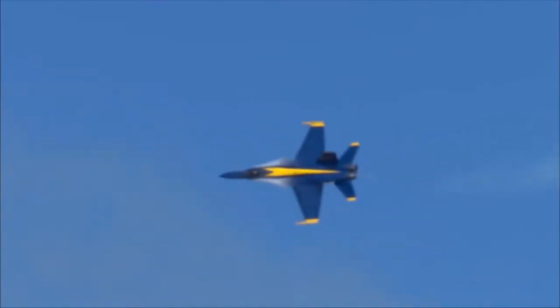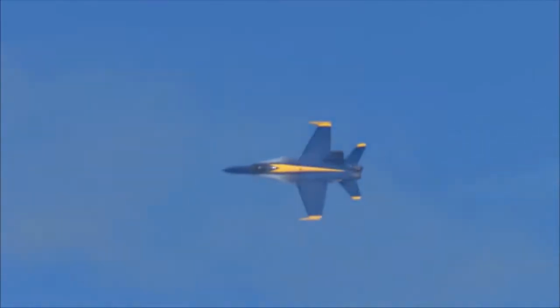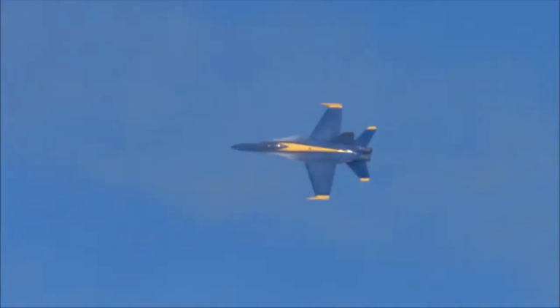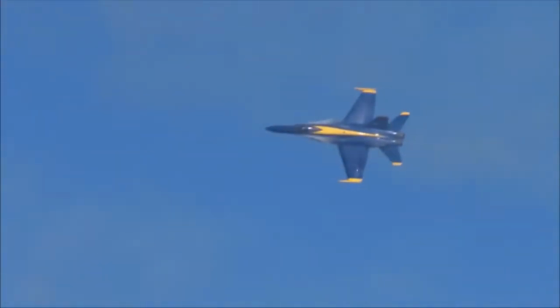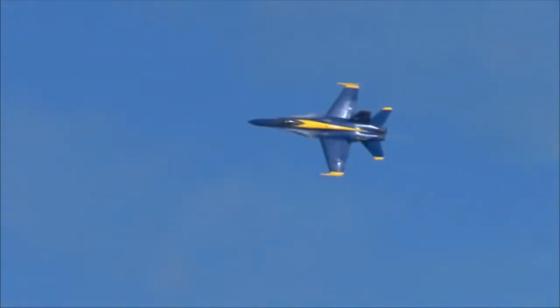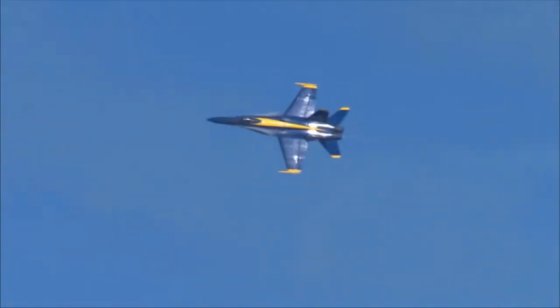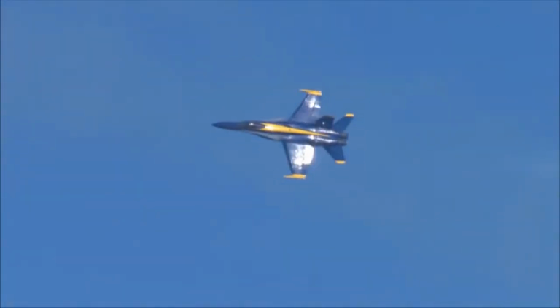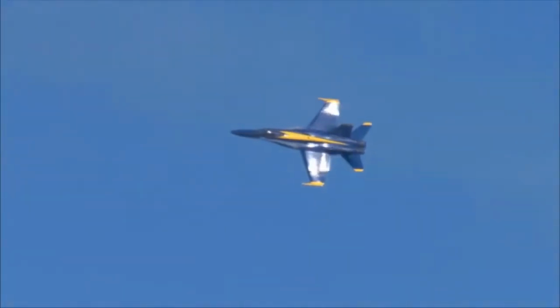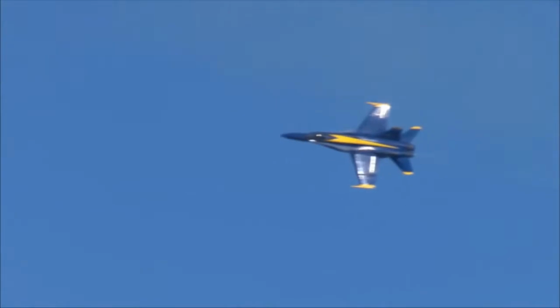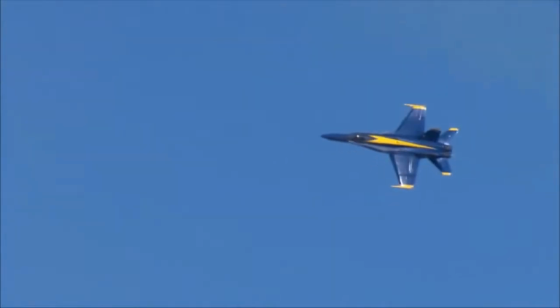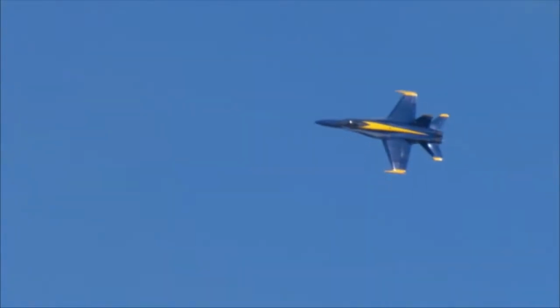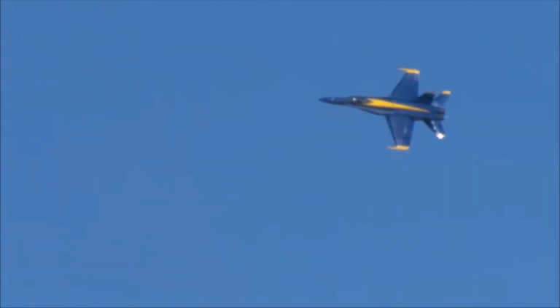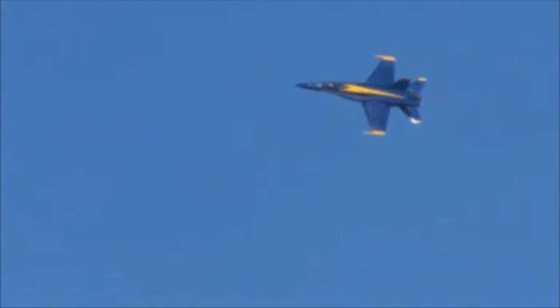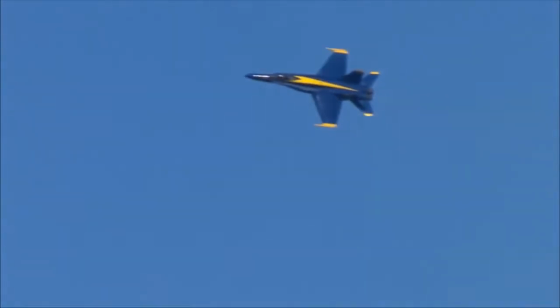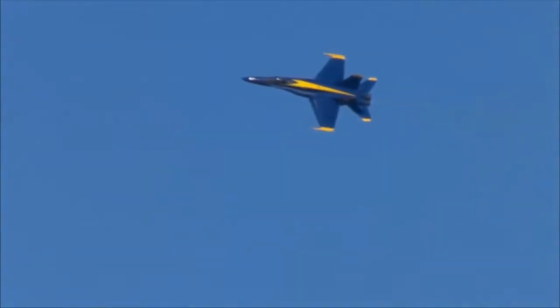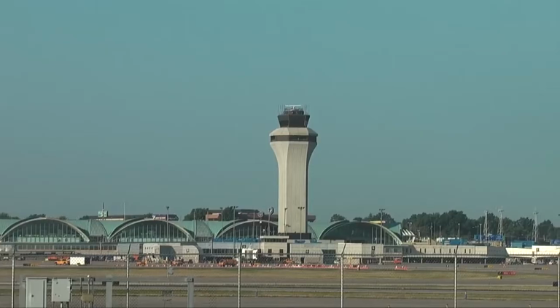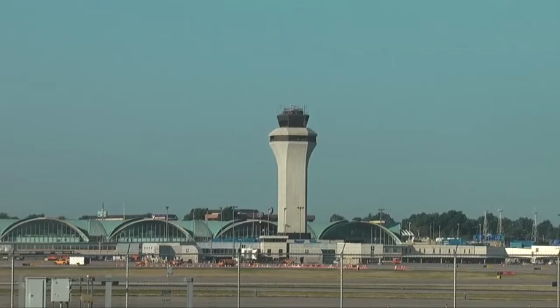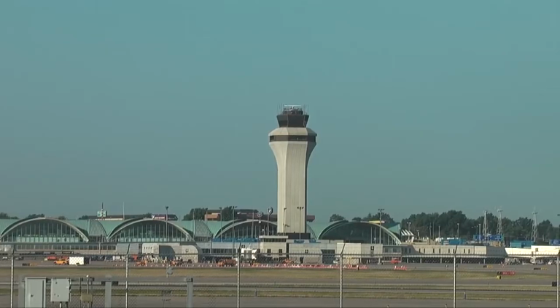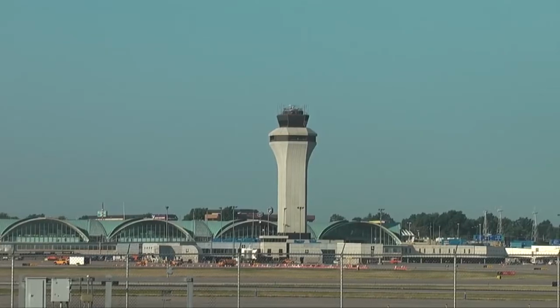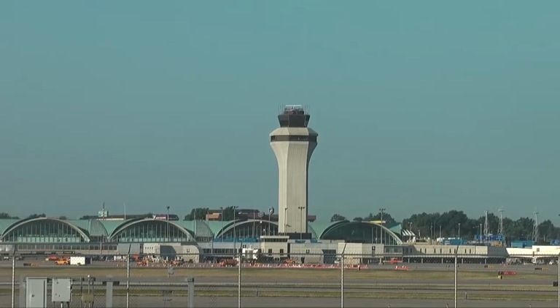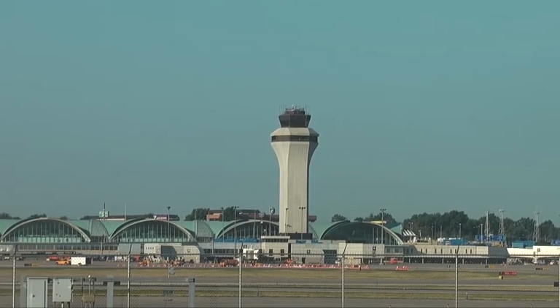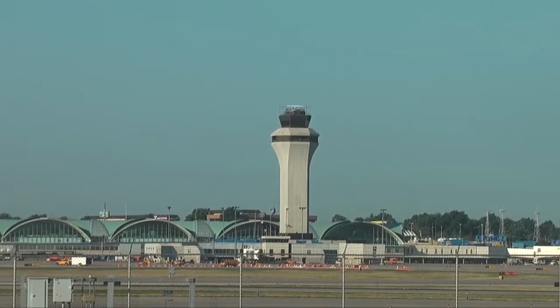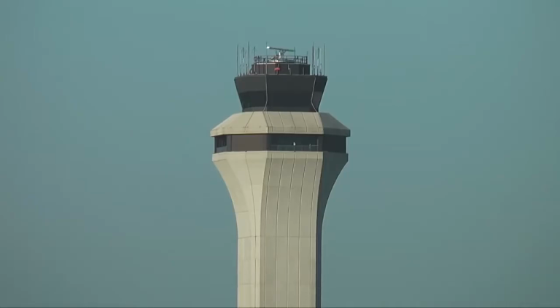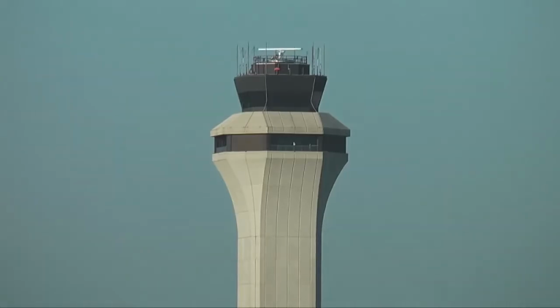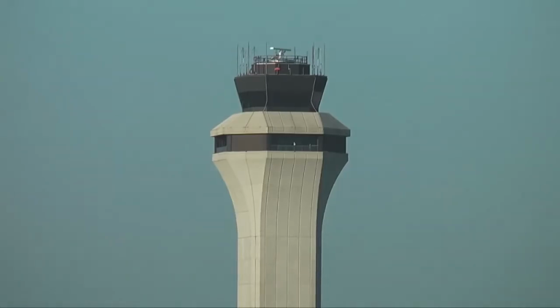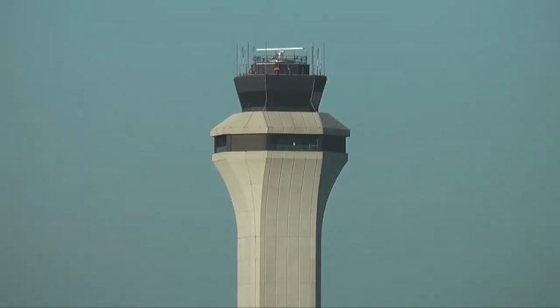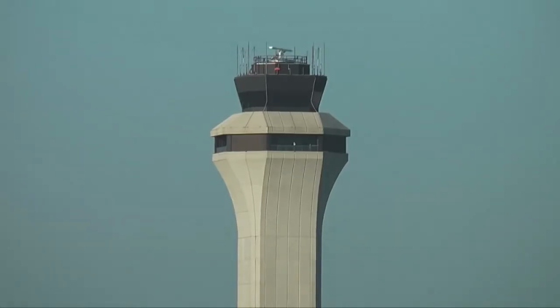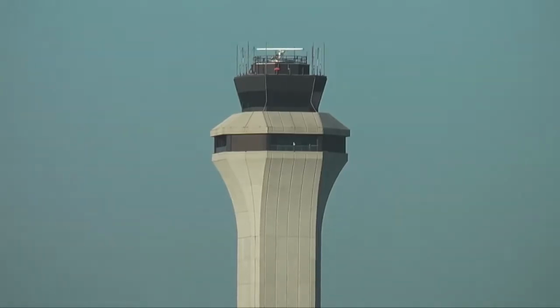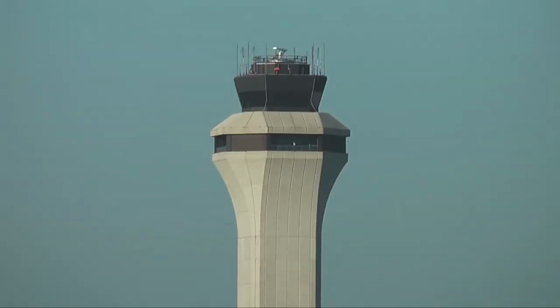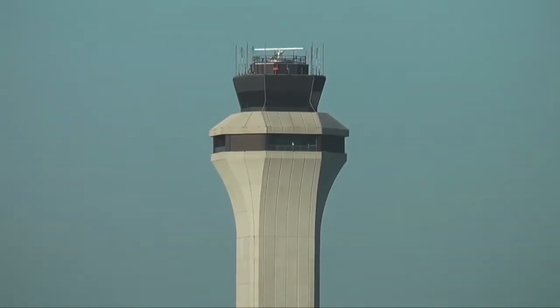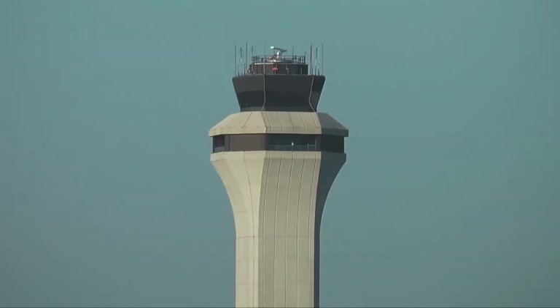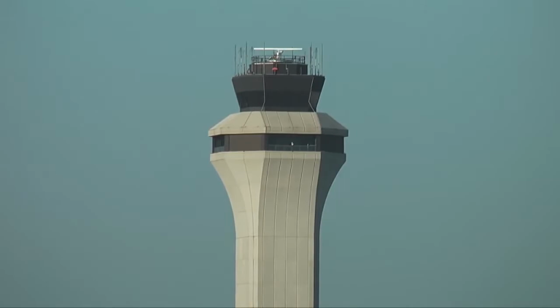Tower, Blue Angel 1 — we are four miles out, looking for clearance to land now. Blue Angel 1, St. Louis Tower. Roger the overhead. One, we're on my freezer. Right, clear the opposite.